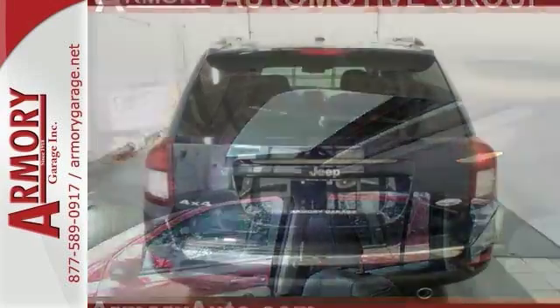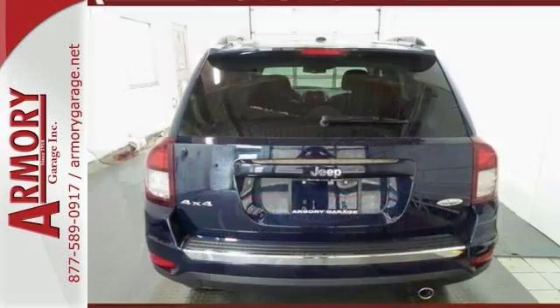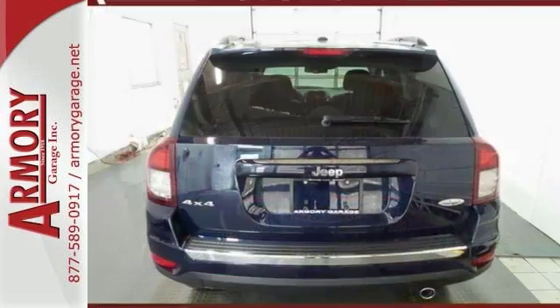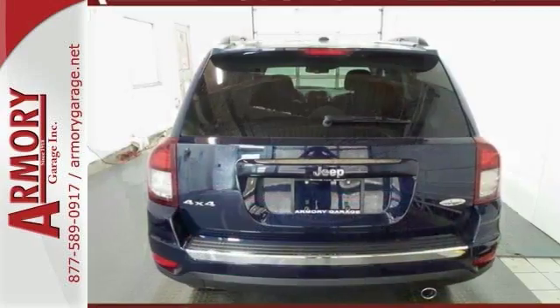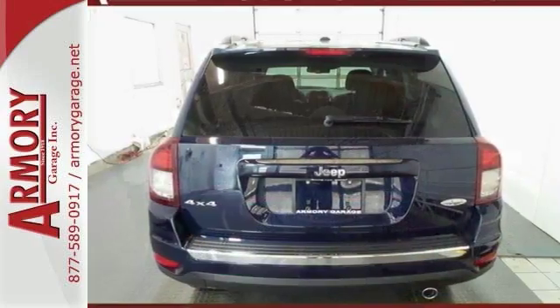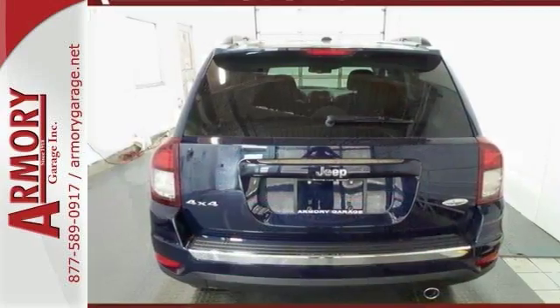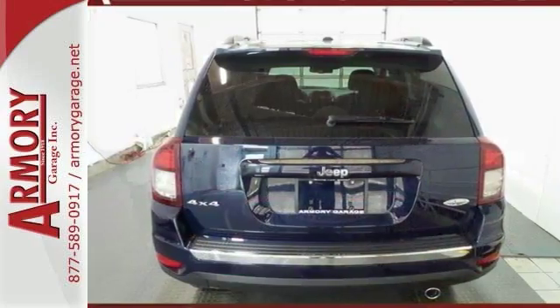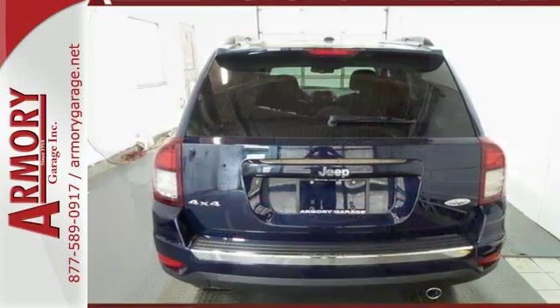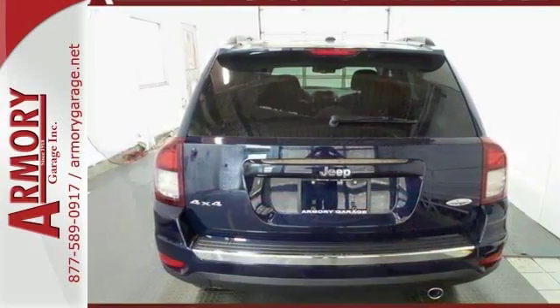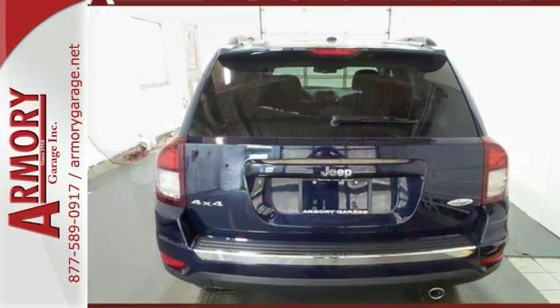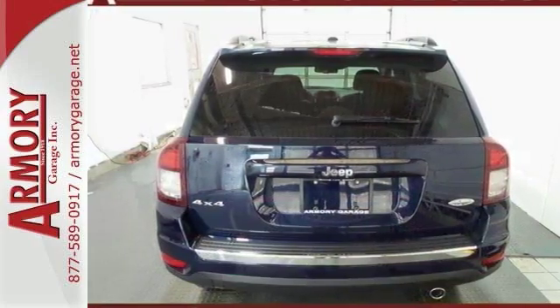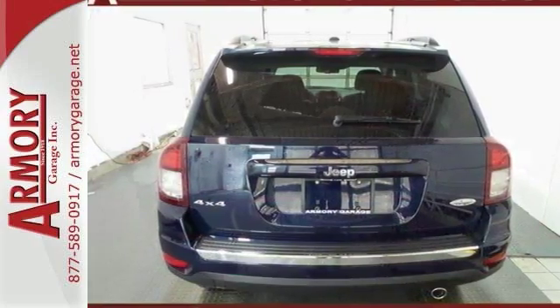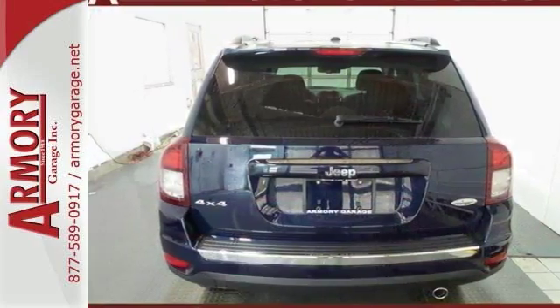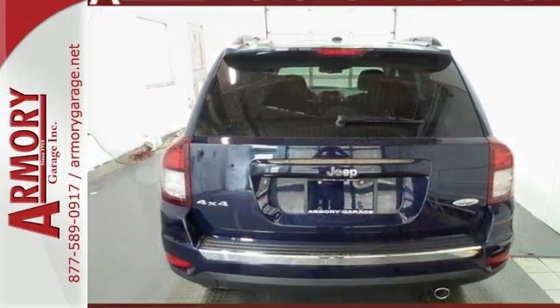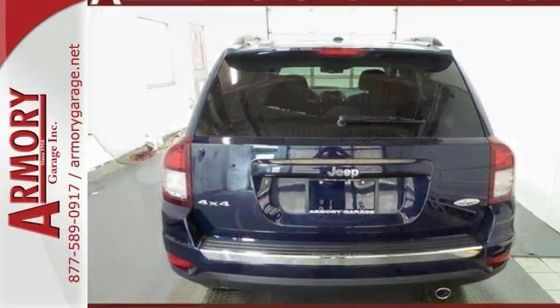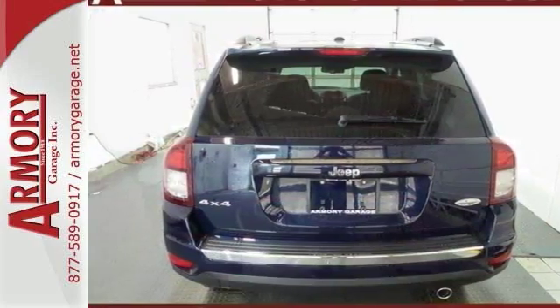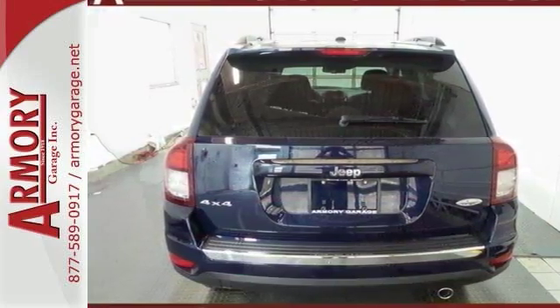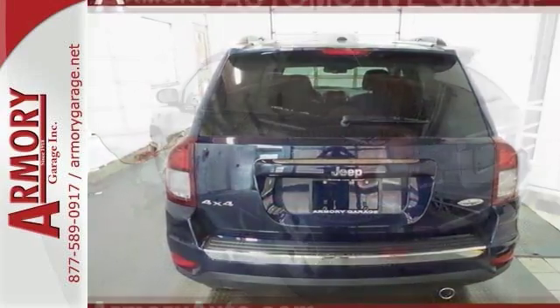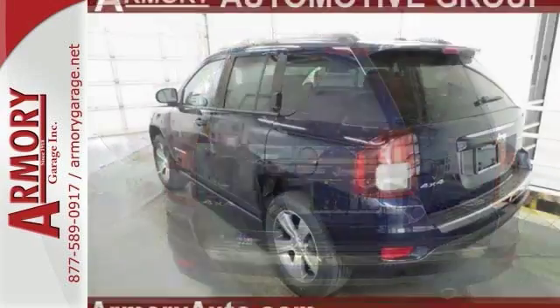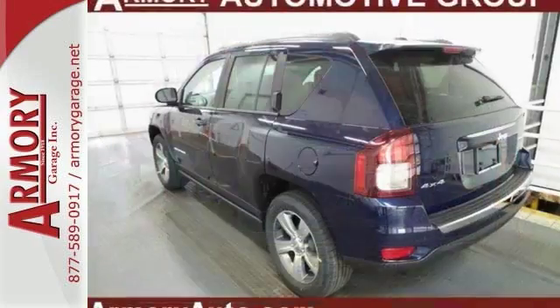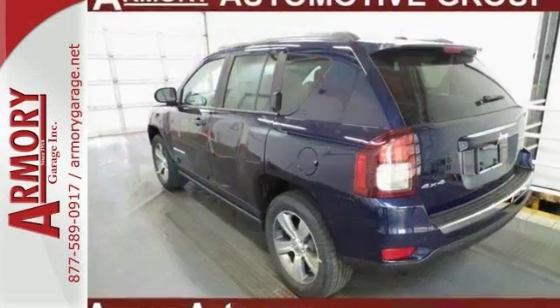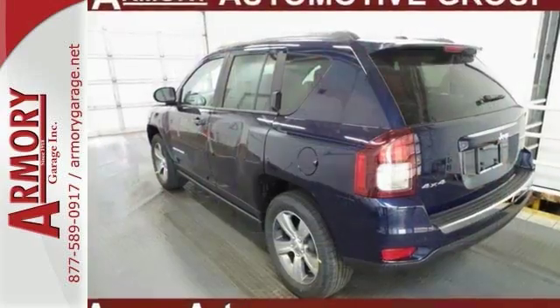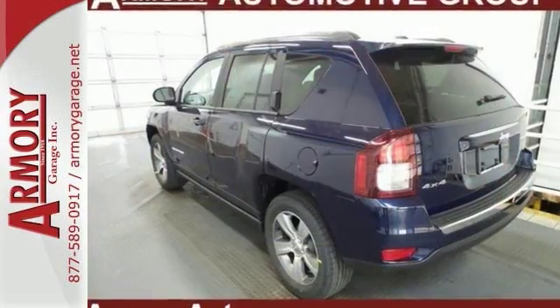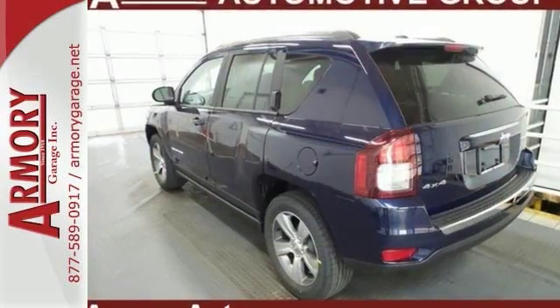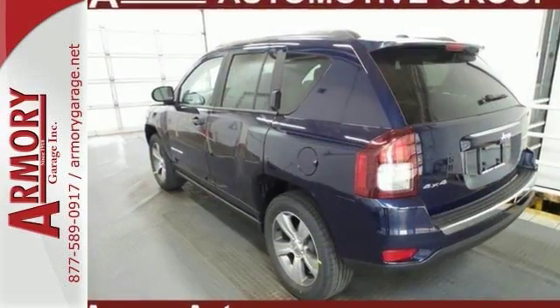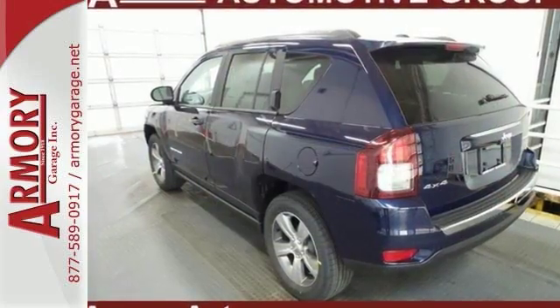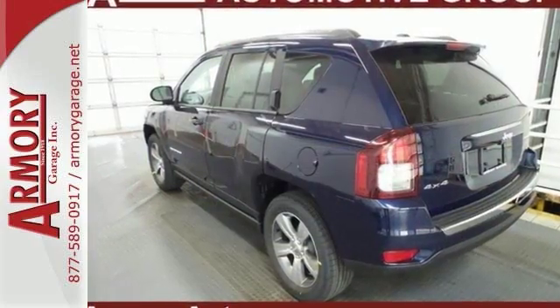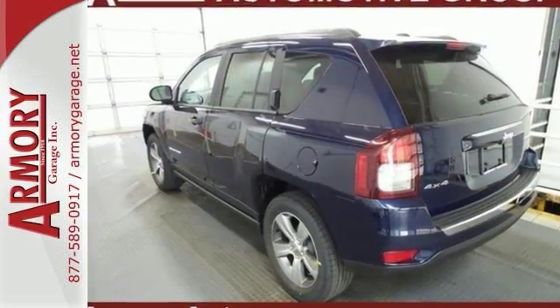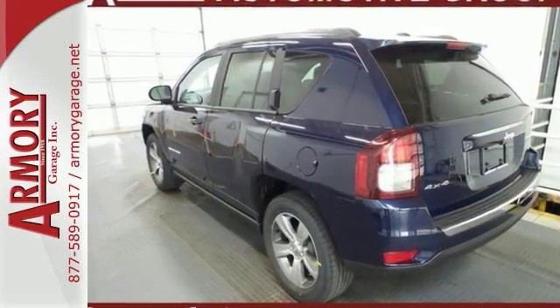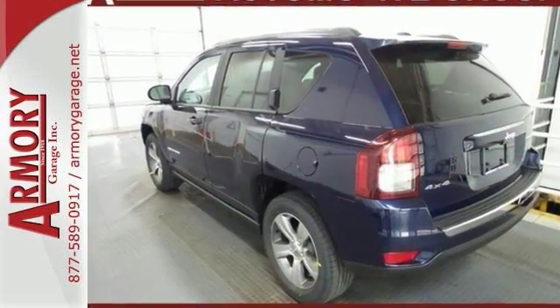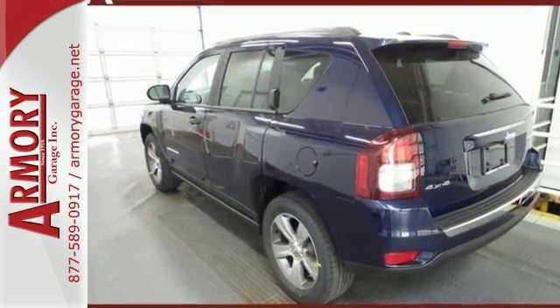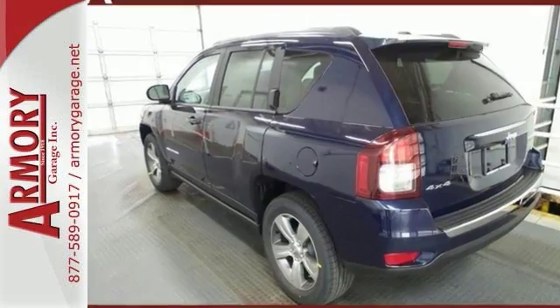You'll also get a backup camera, heated mirrors, and Bluetooth. Come in for a test drive.